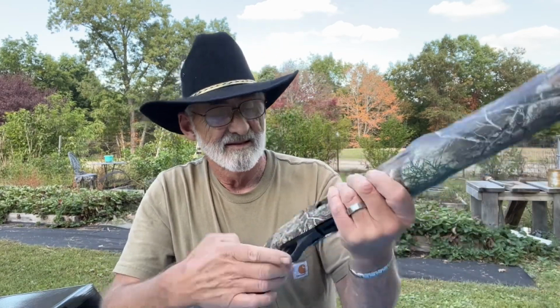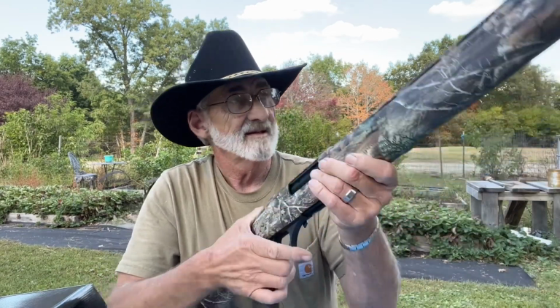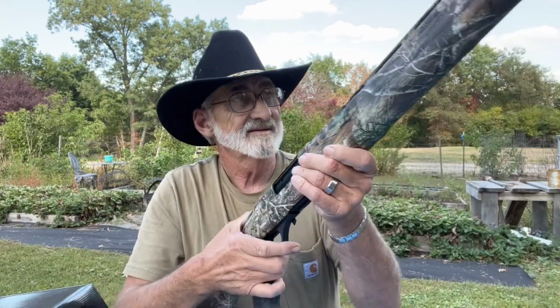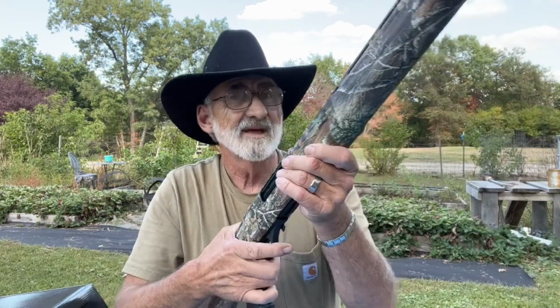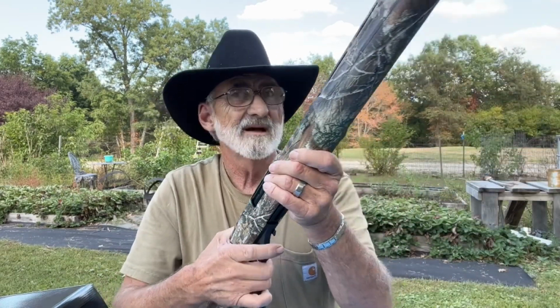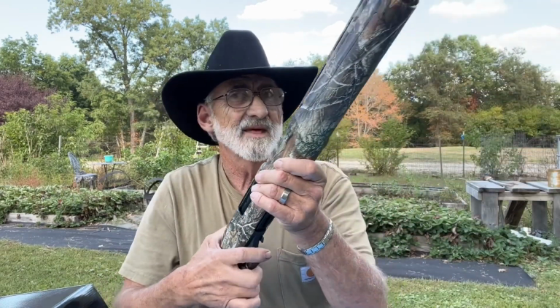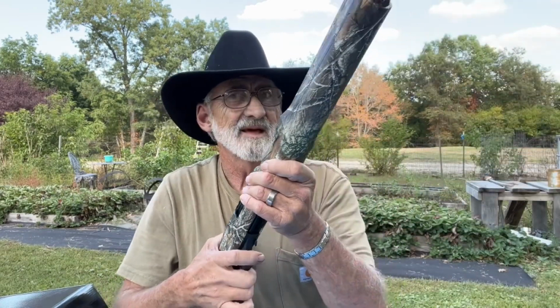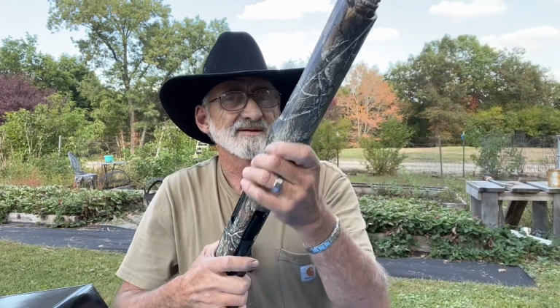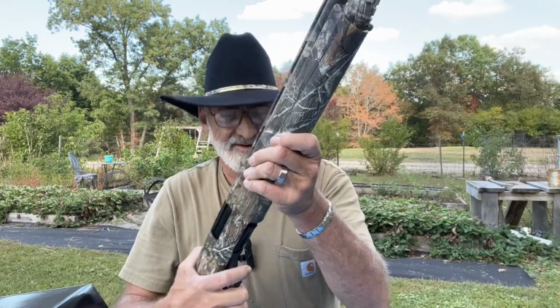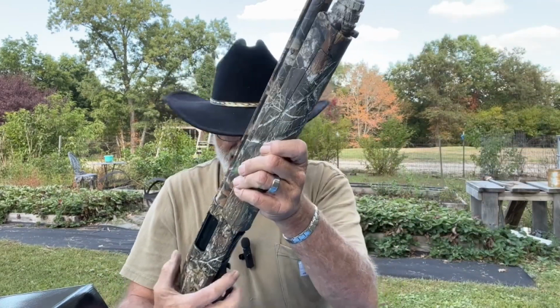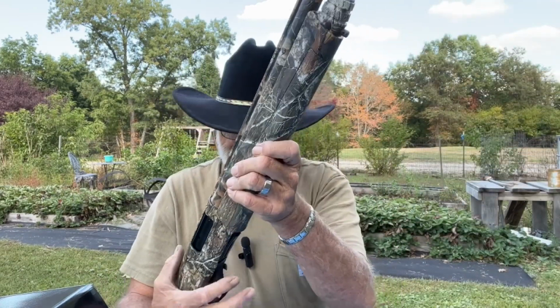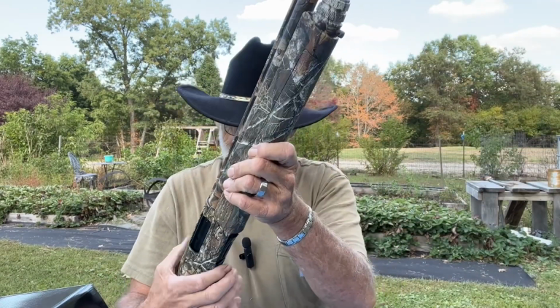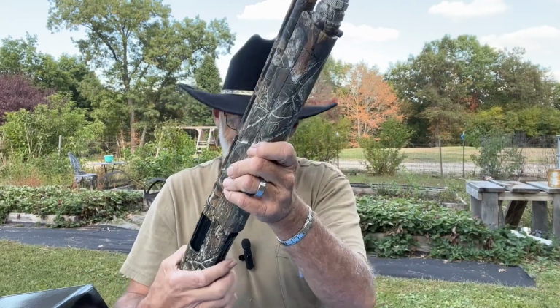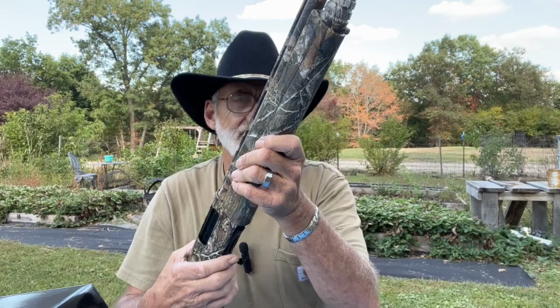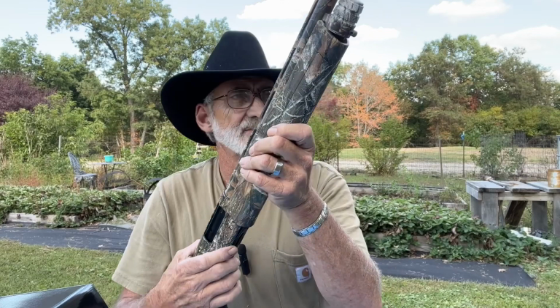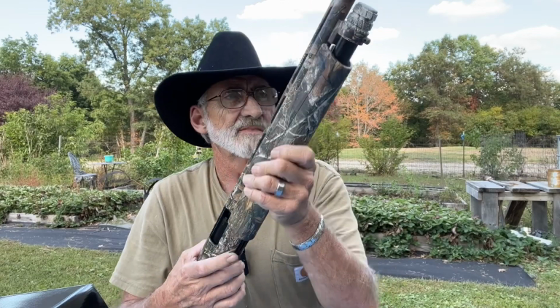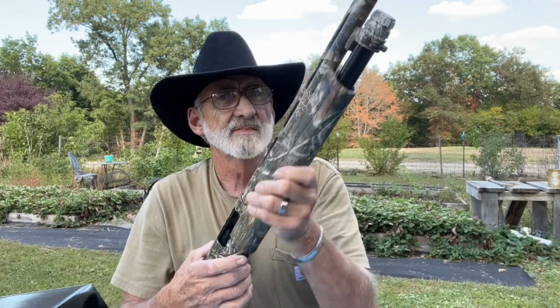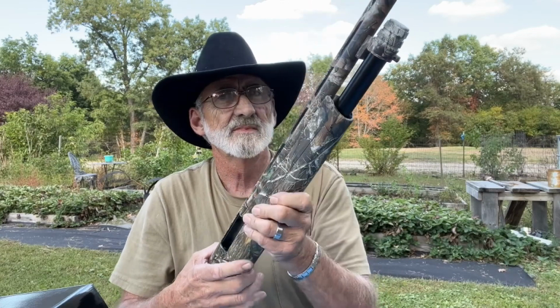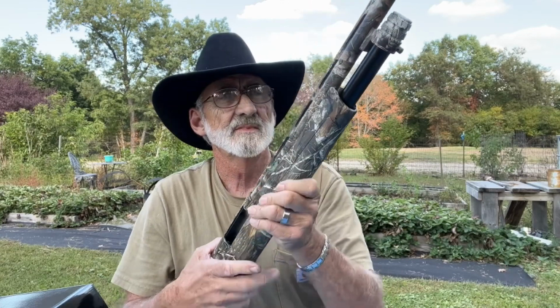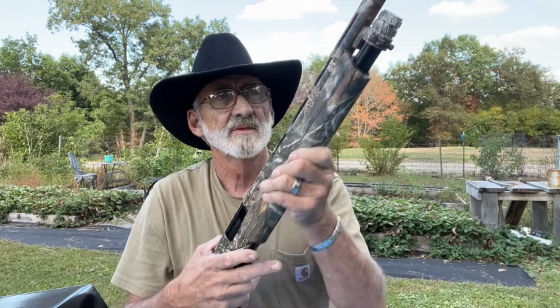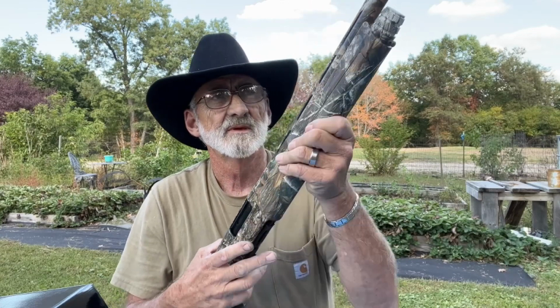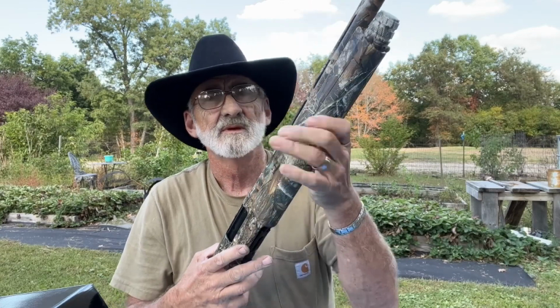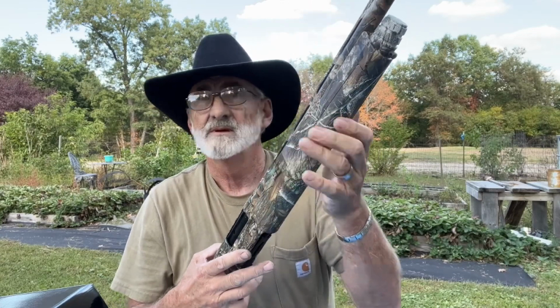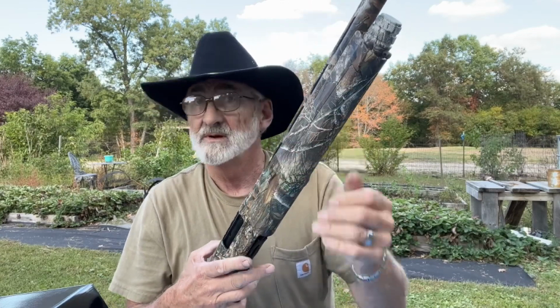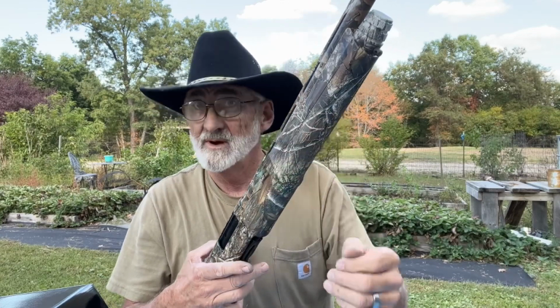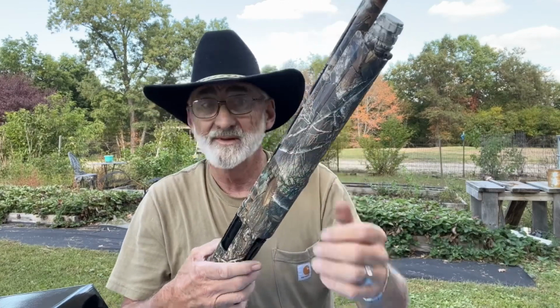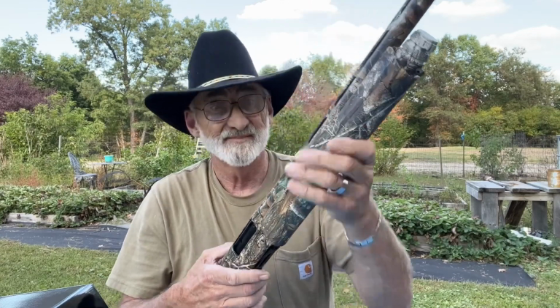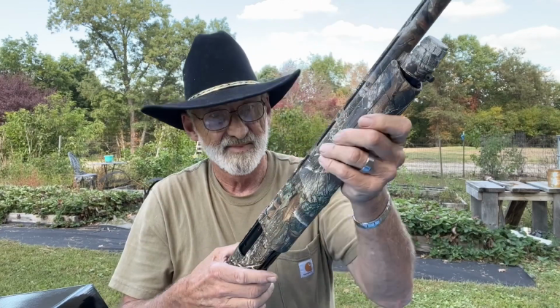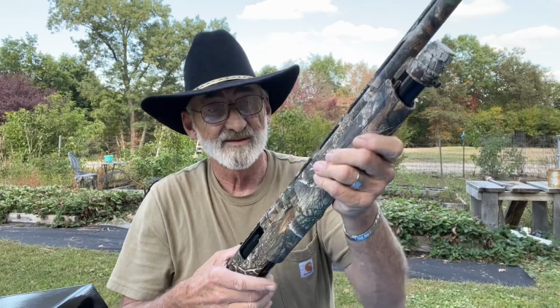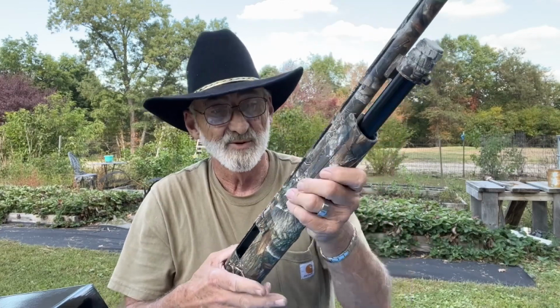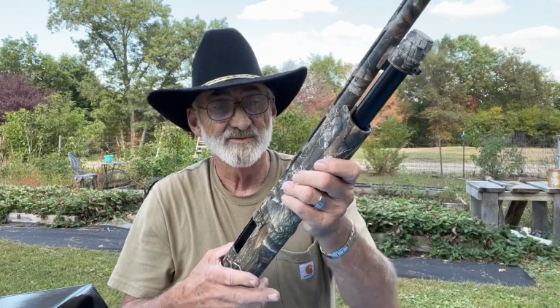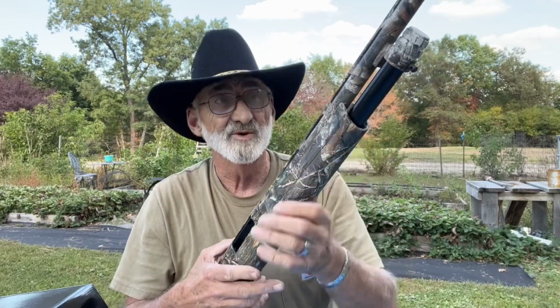Let's see how that action is. Oh, that's pretty smooth.